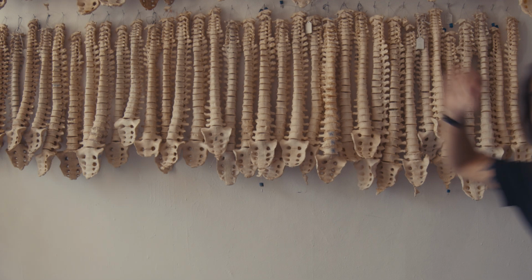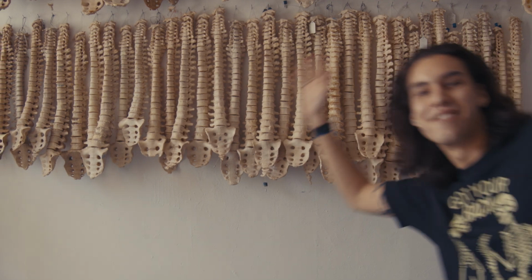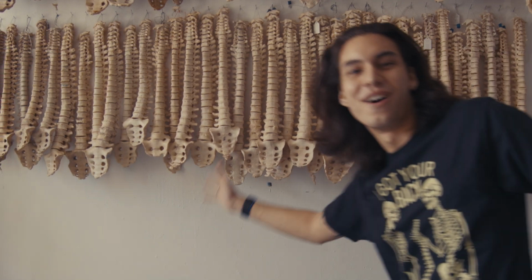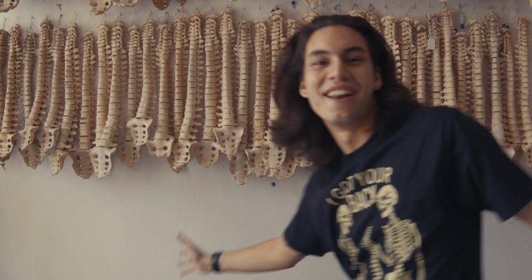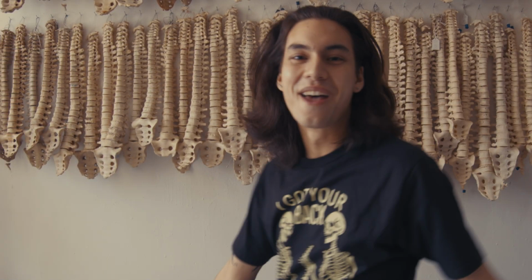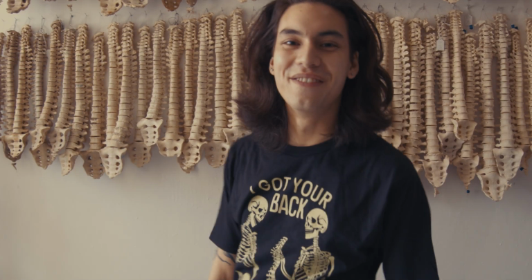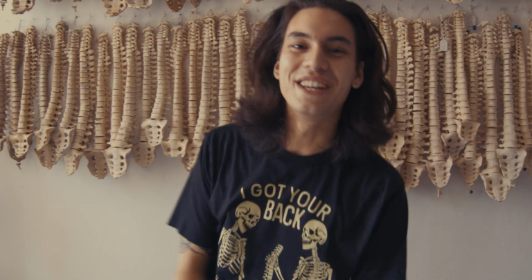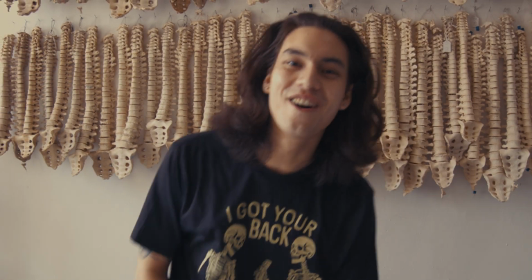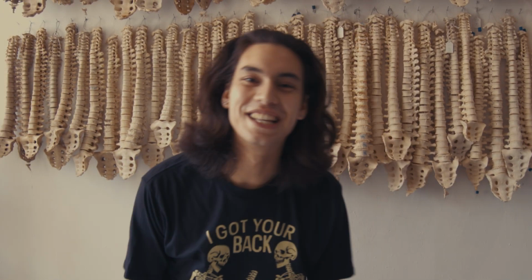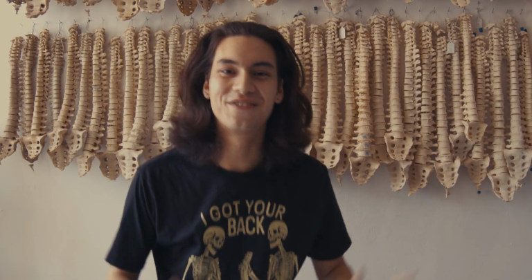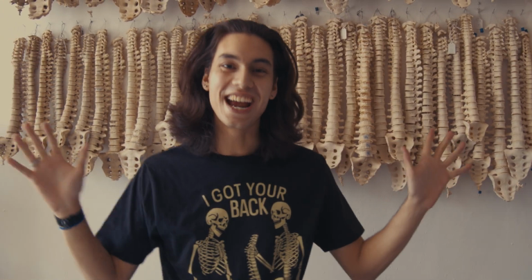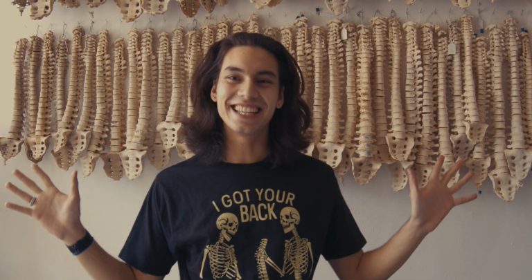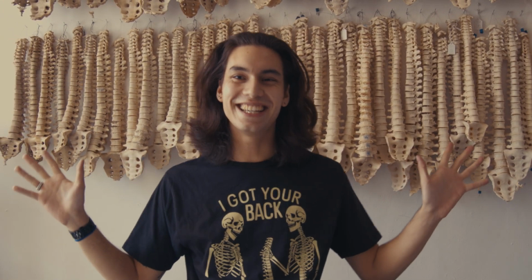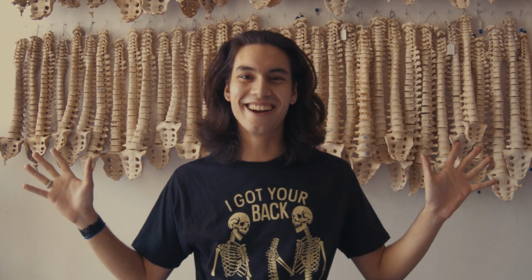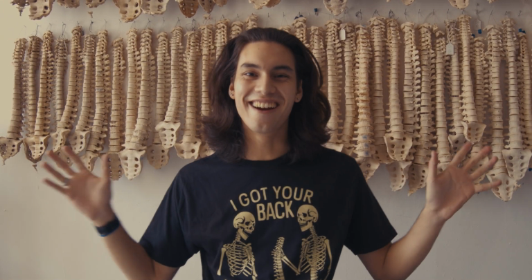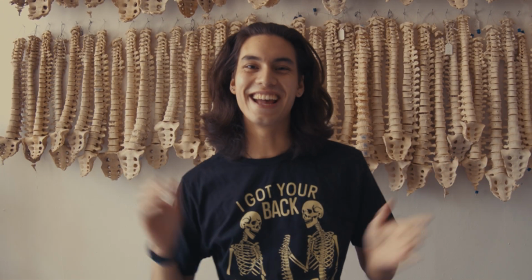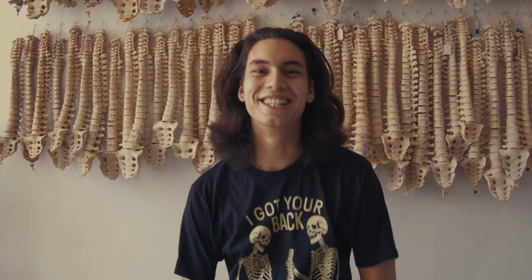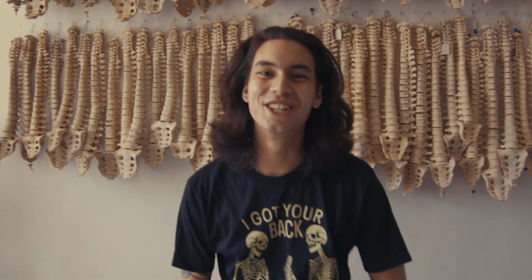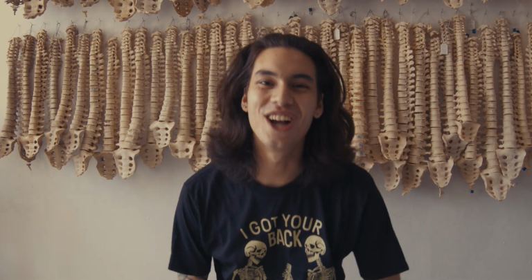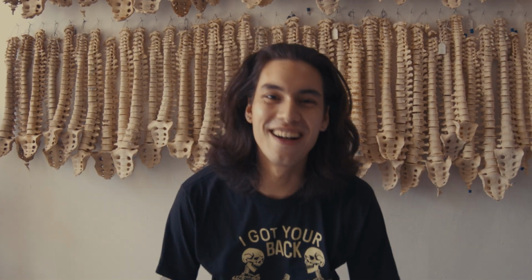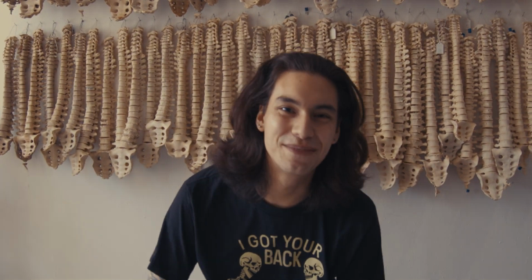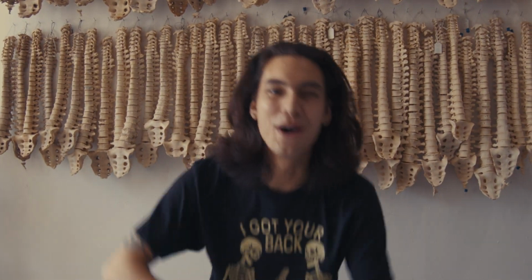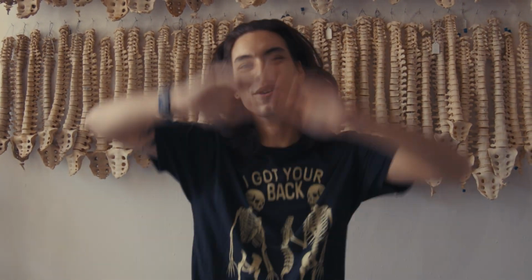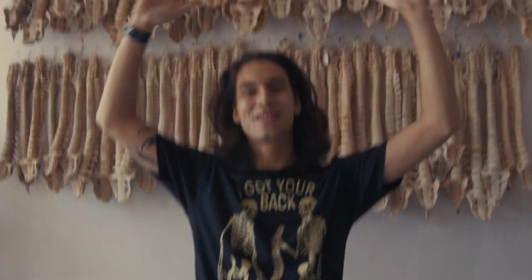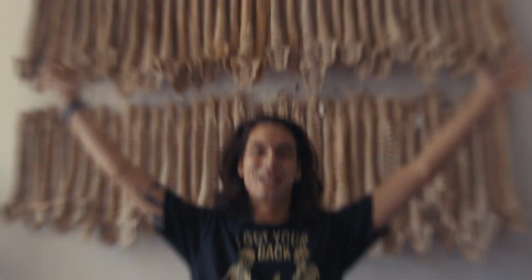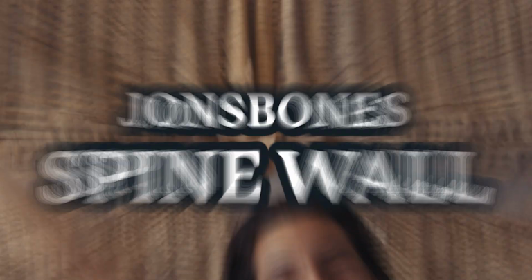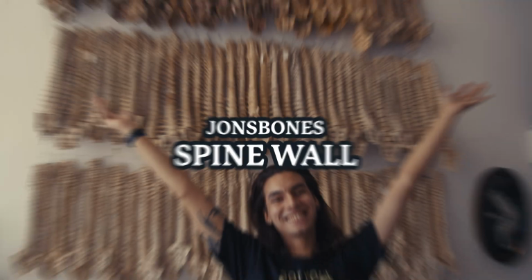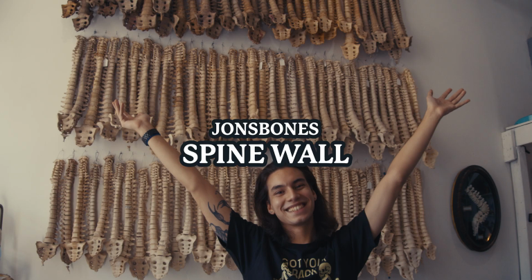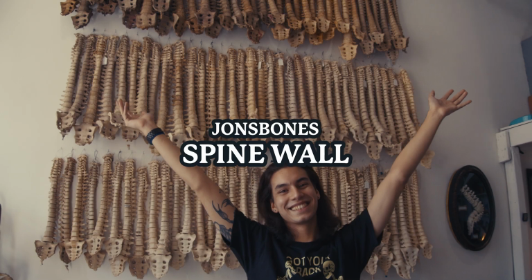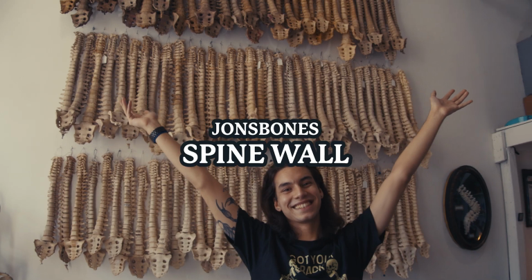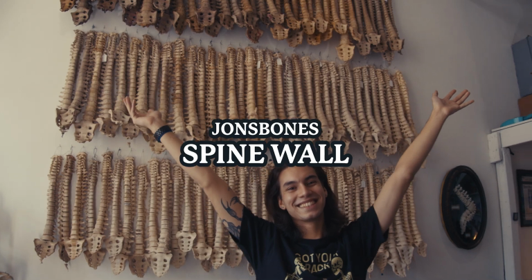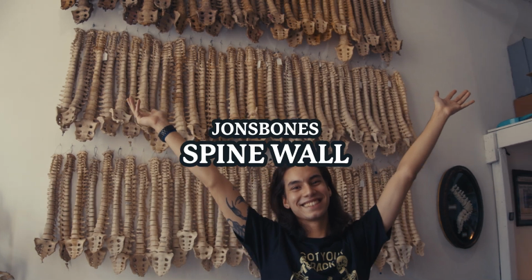All right, everyone. The video is finally here. It's the John's Bones Human Spine Collection.